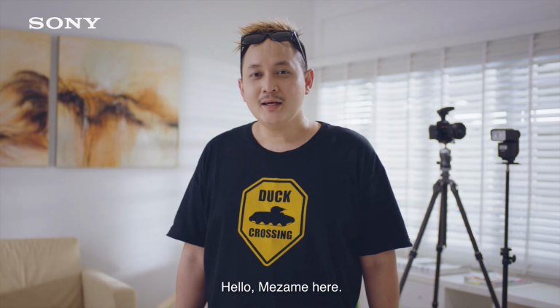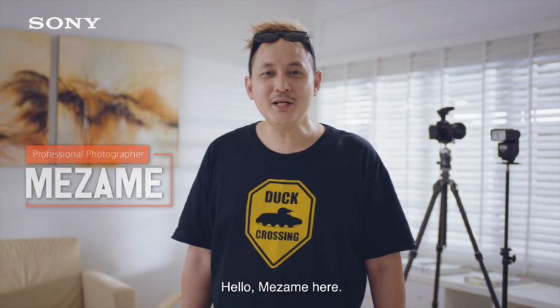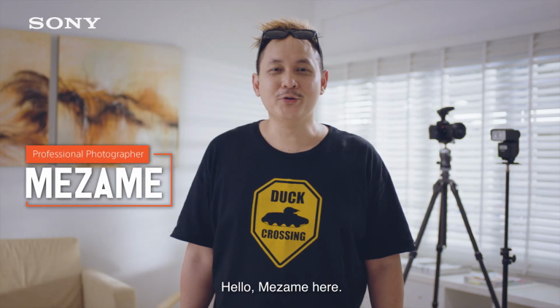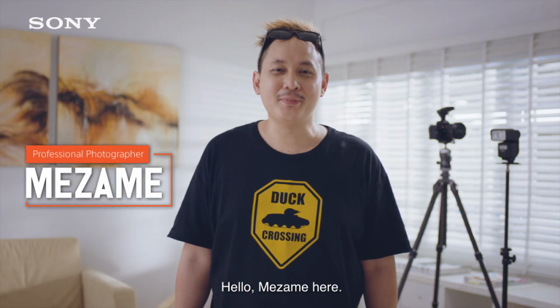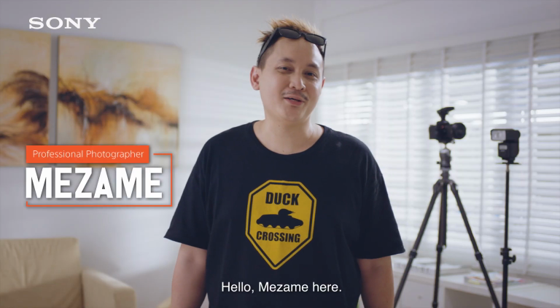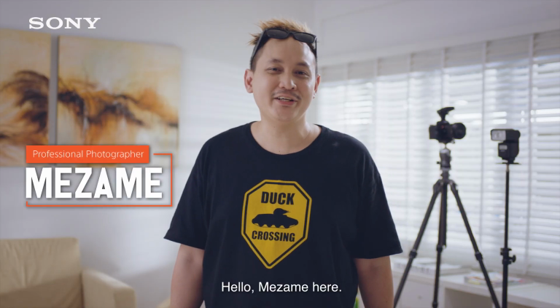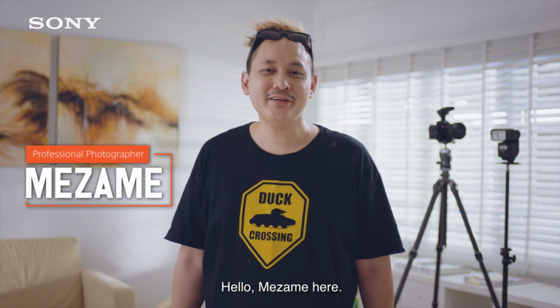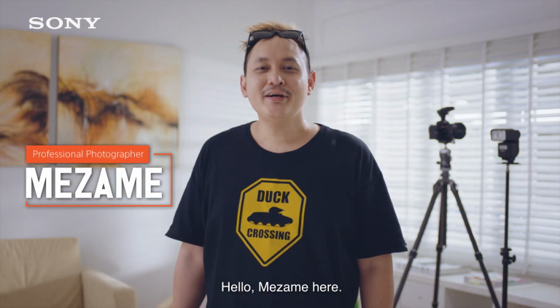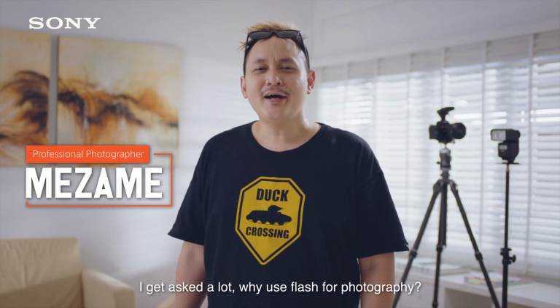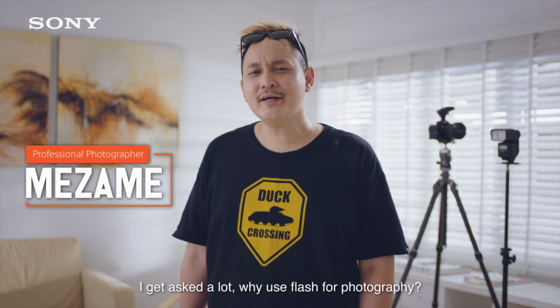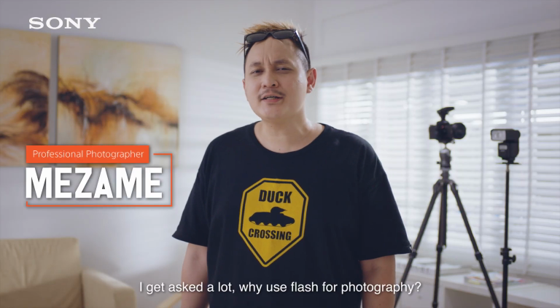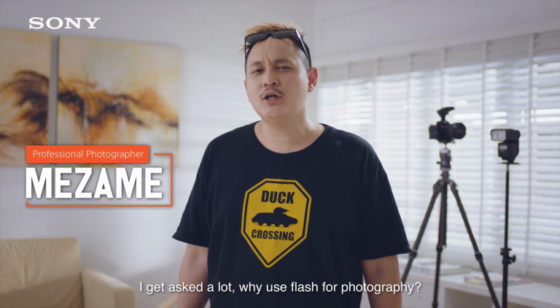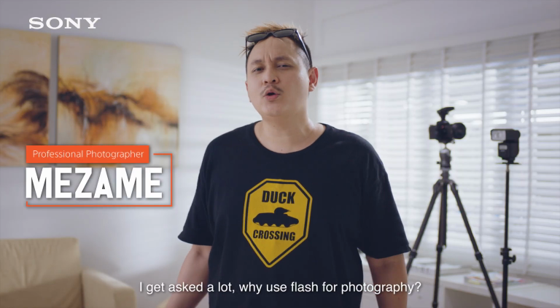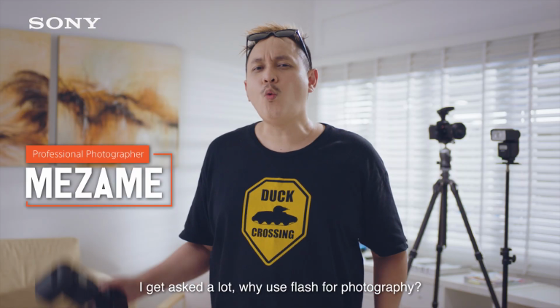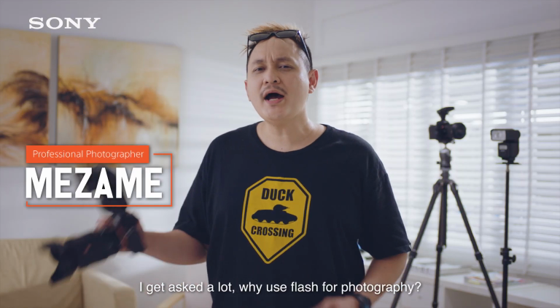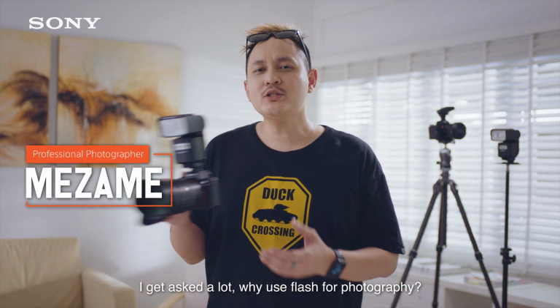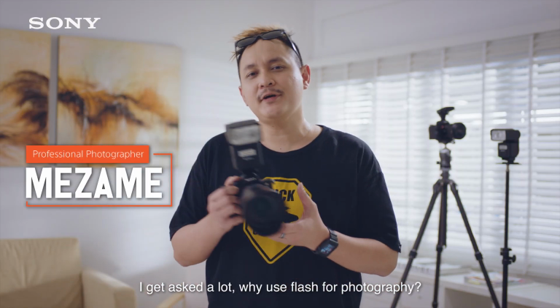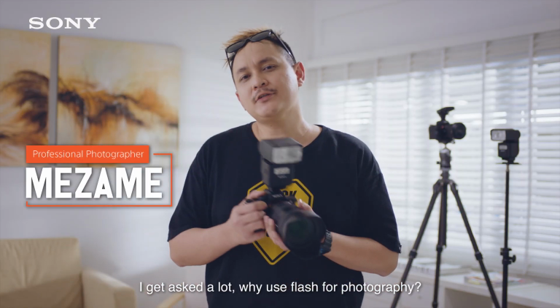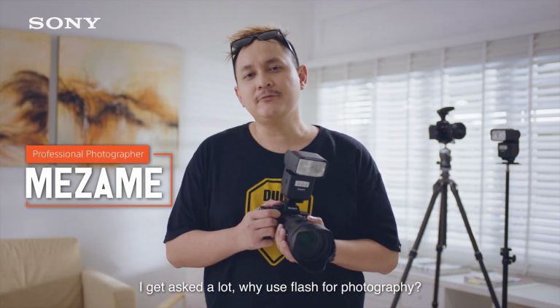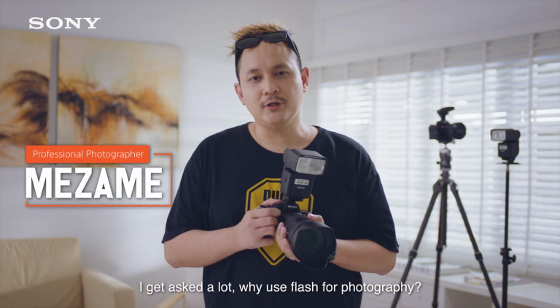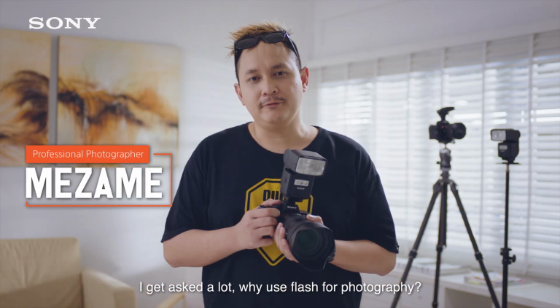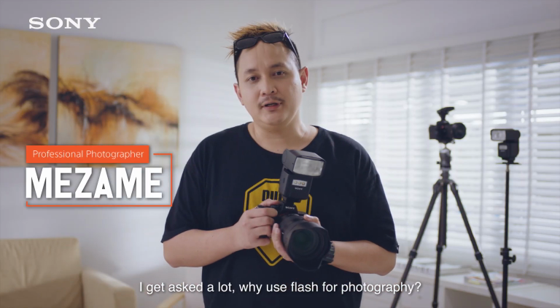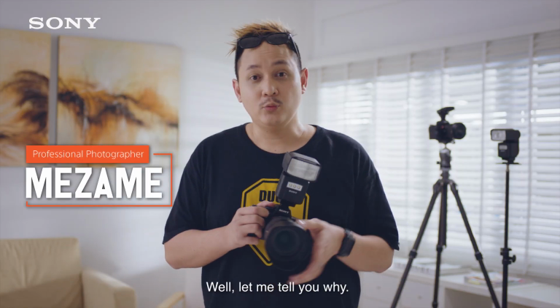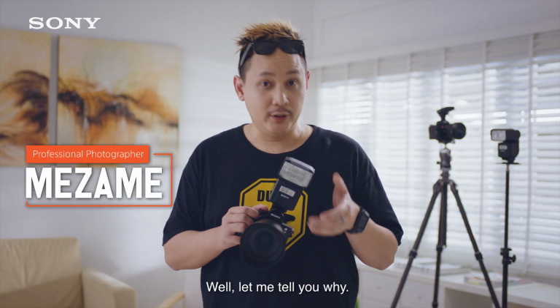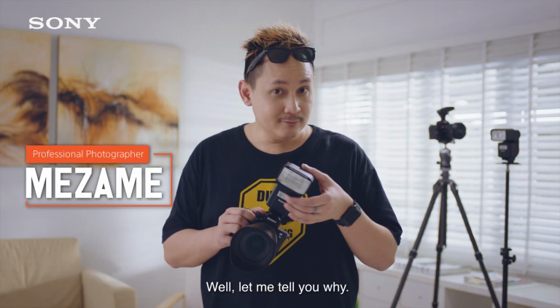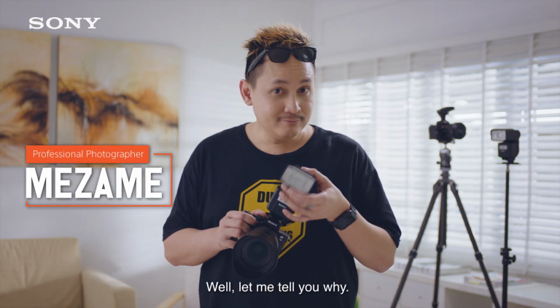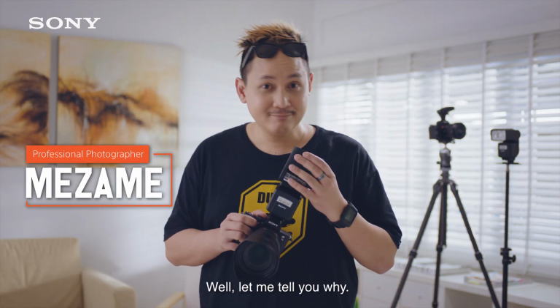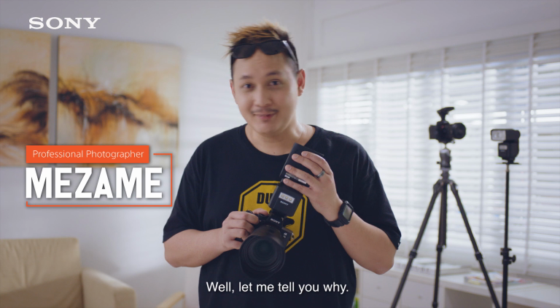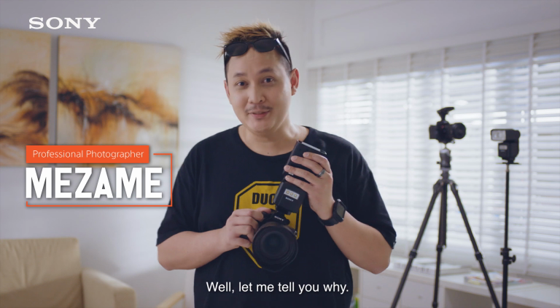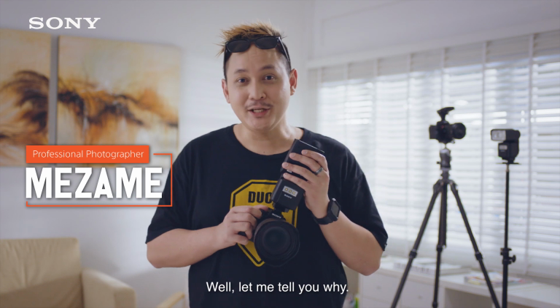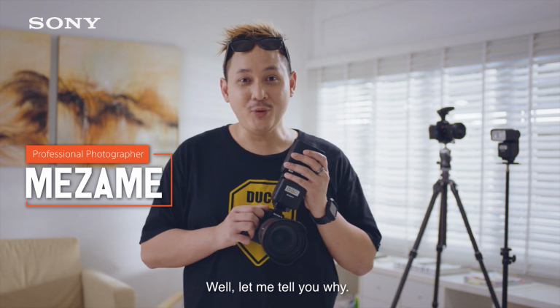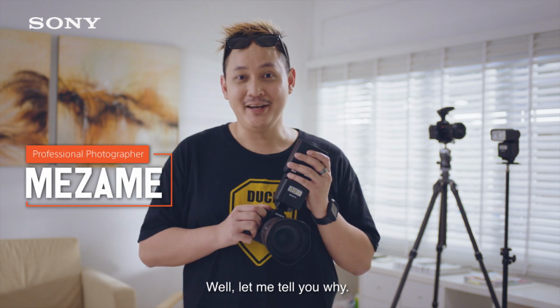Hello, Mezame here. I get asked a lot why use flash for photography. Well, let me tell you why.